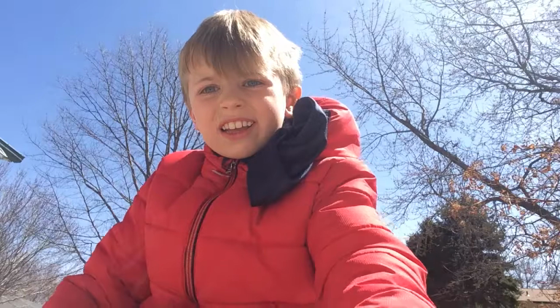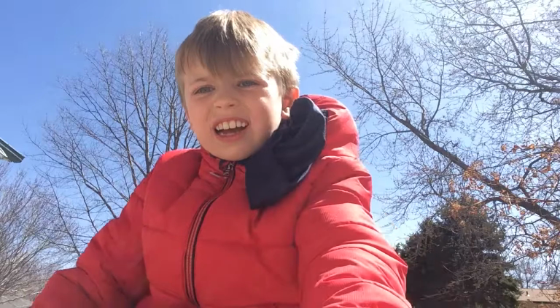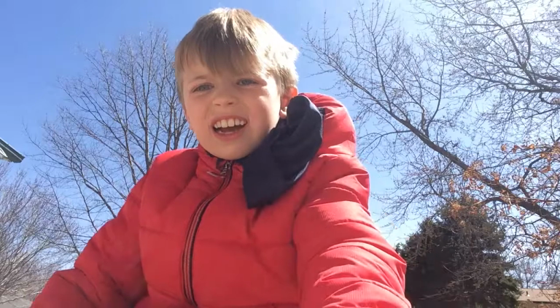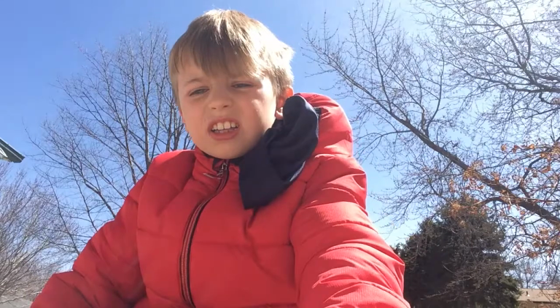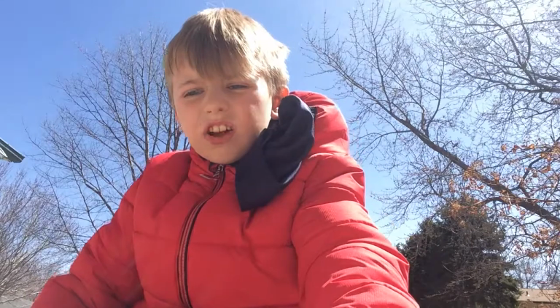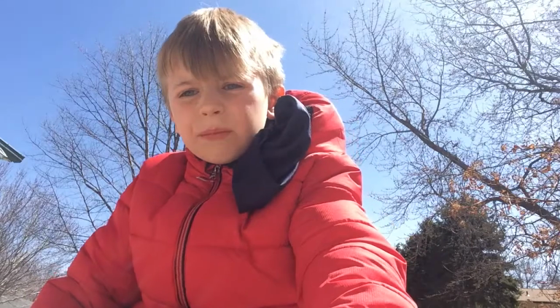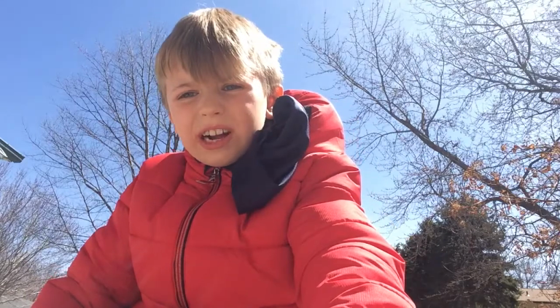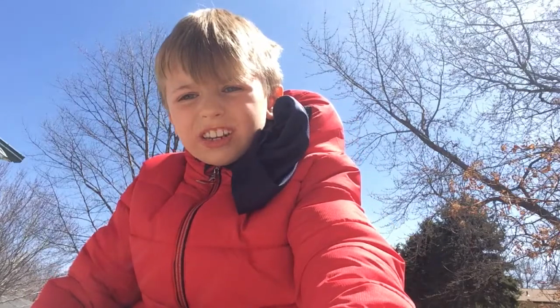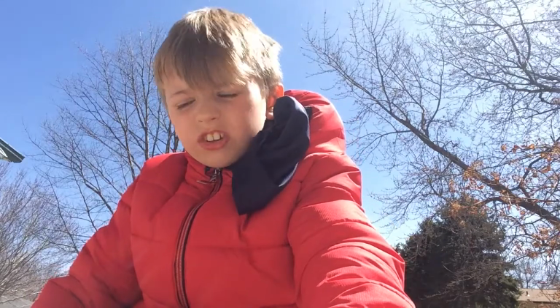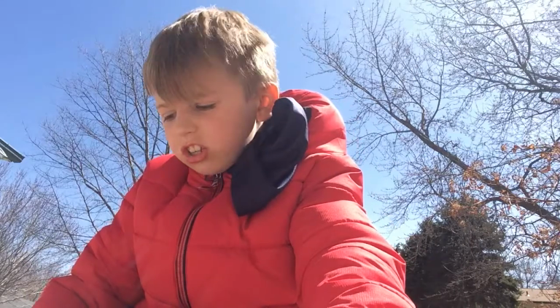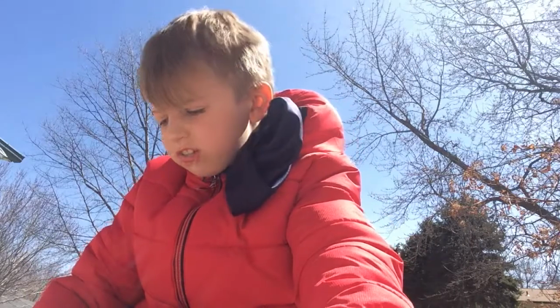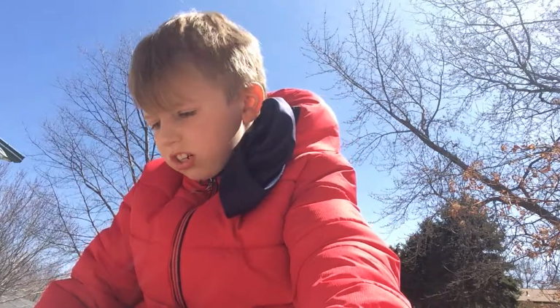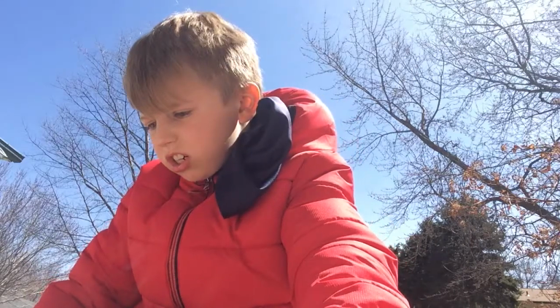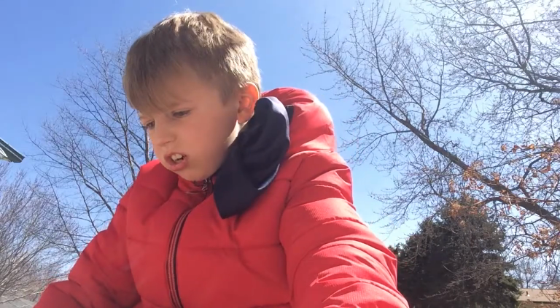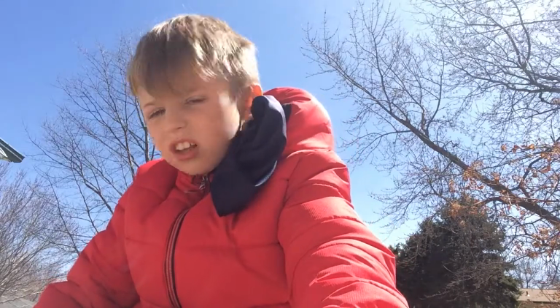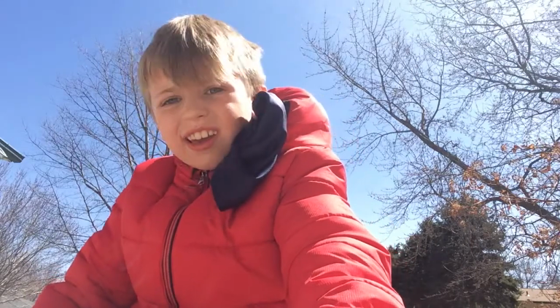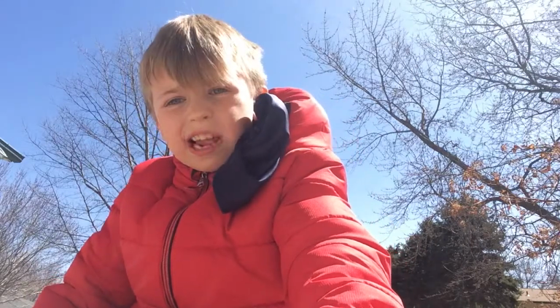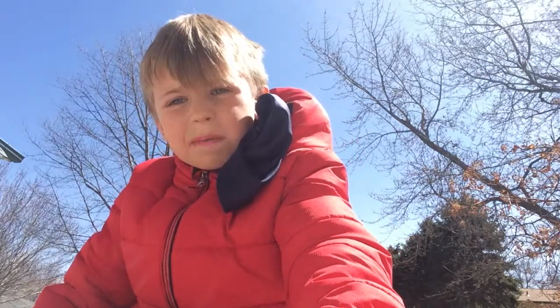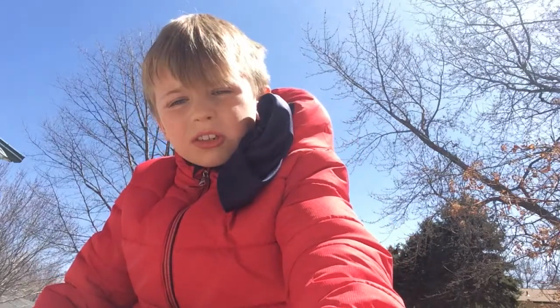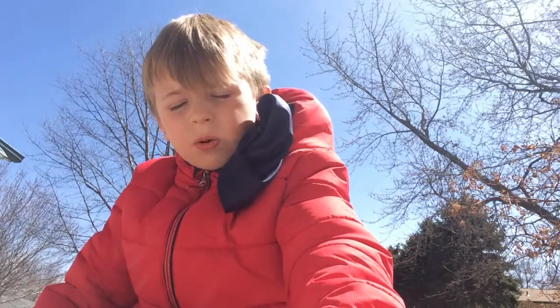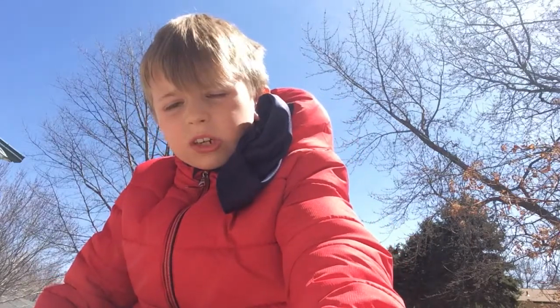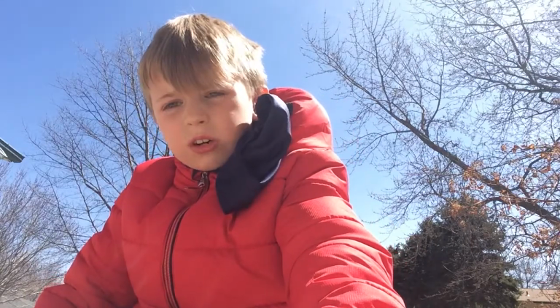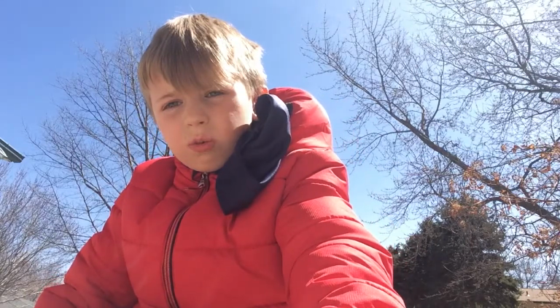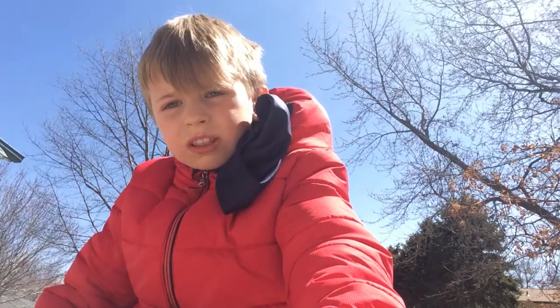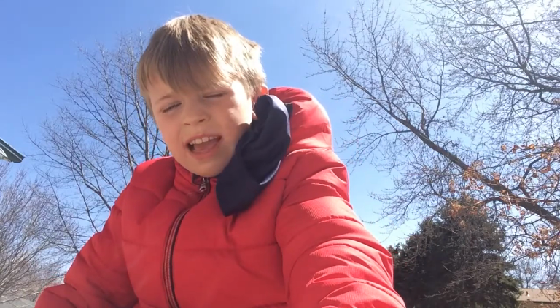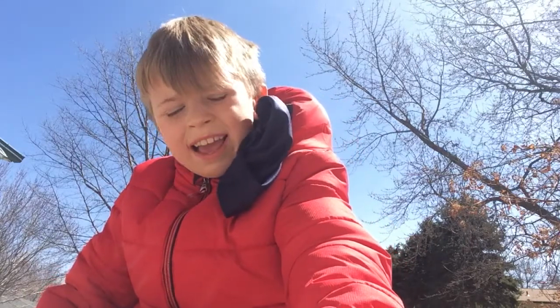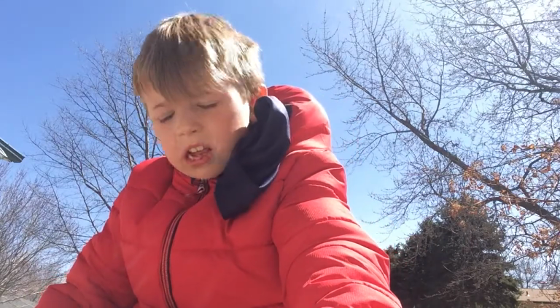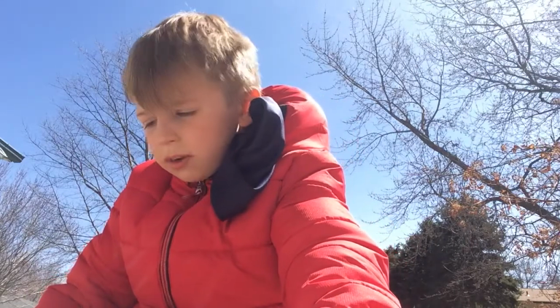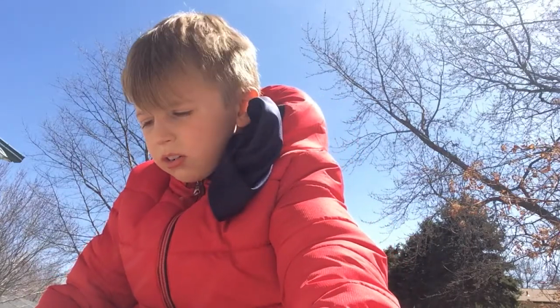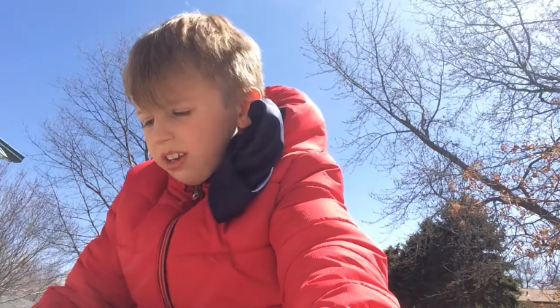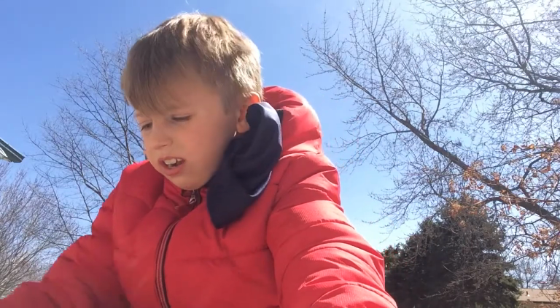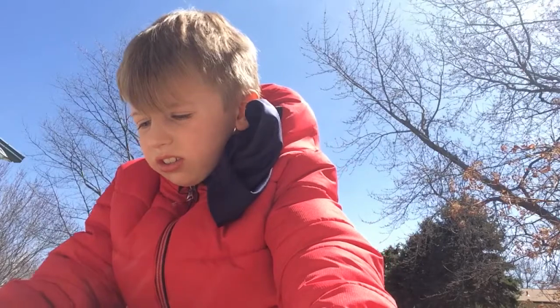Hey guys, welcome back to another video, and I bet you're wondering what the heck am I doing outside?